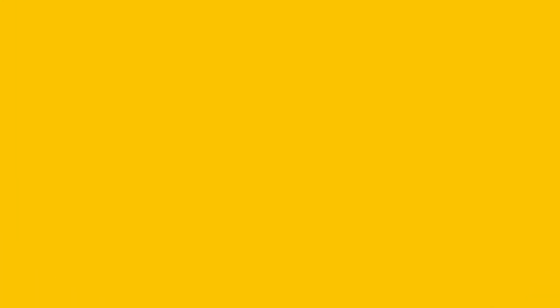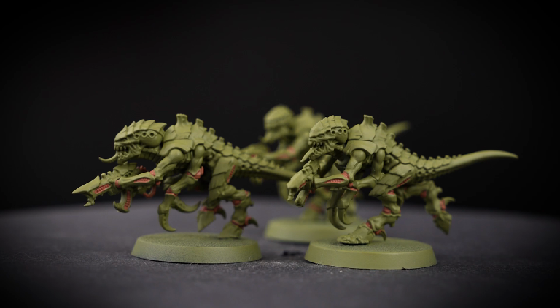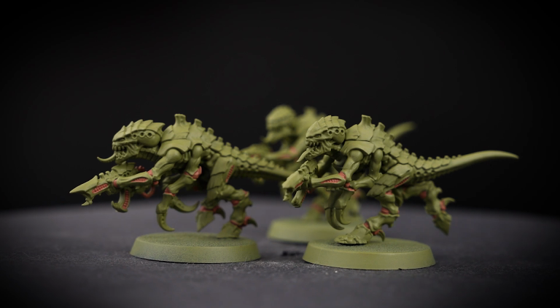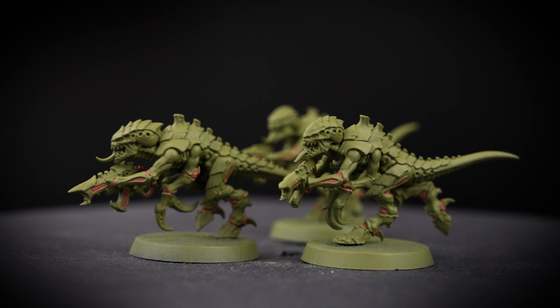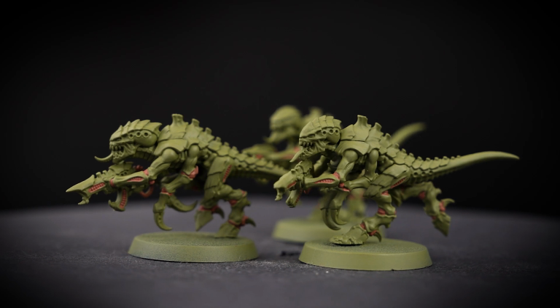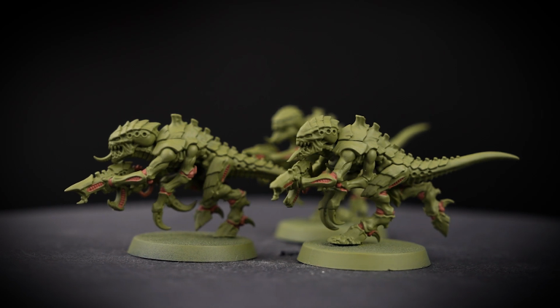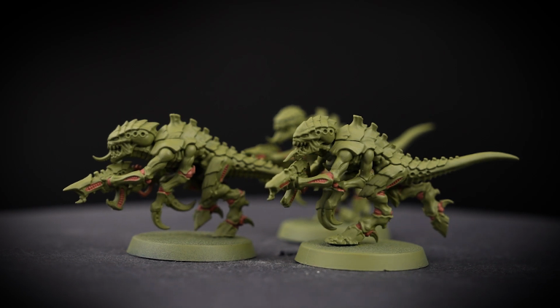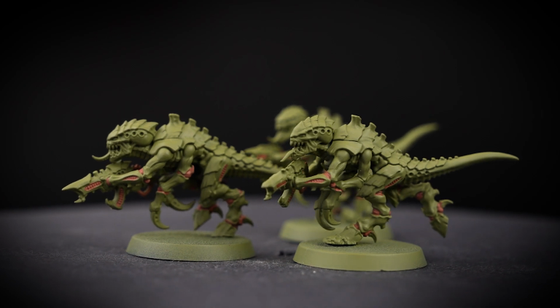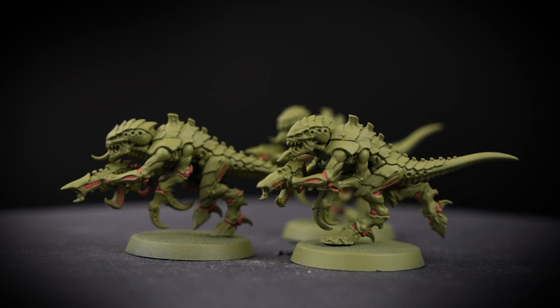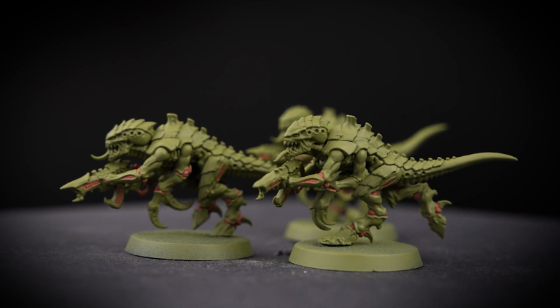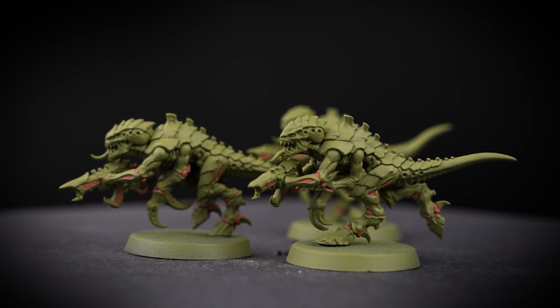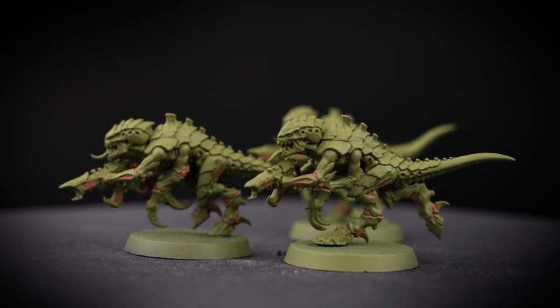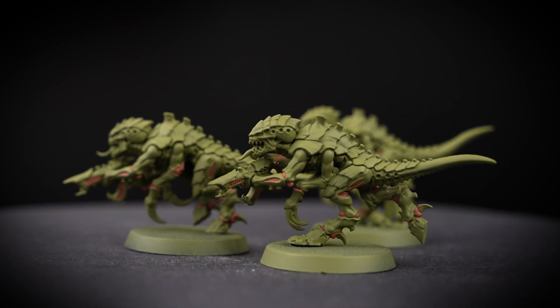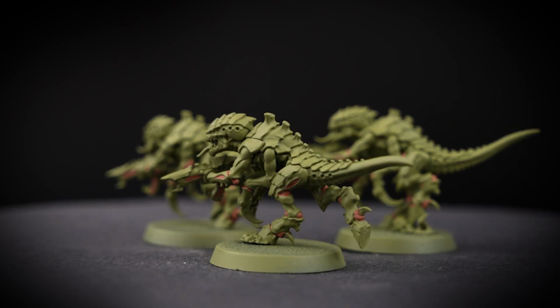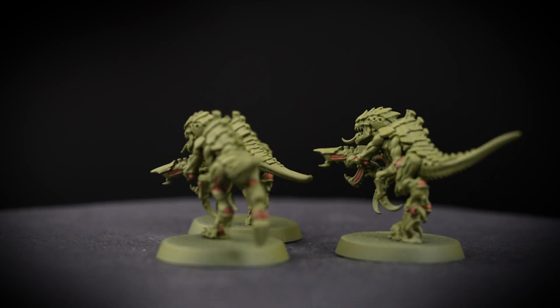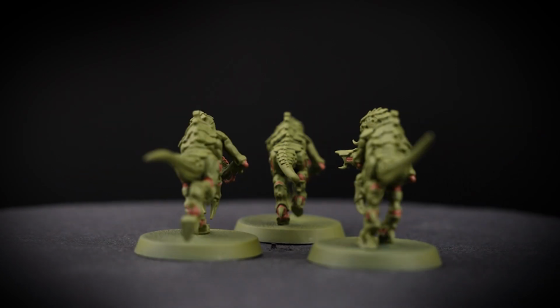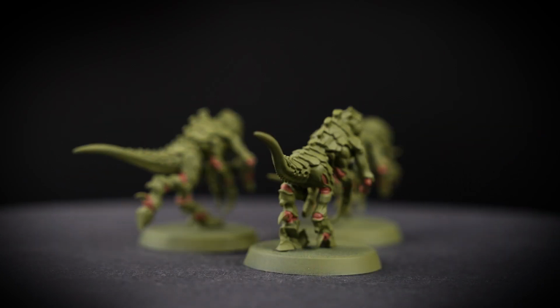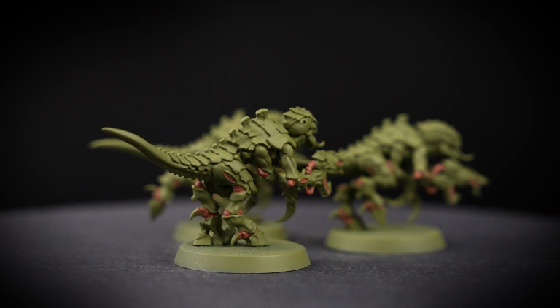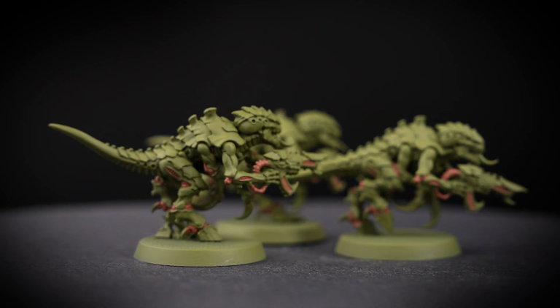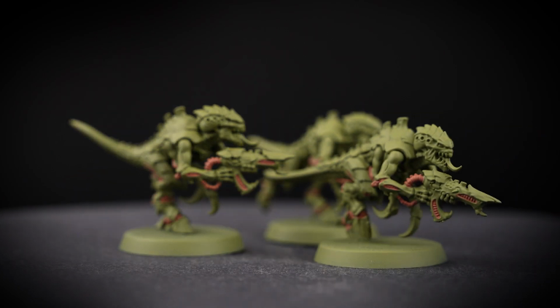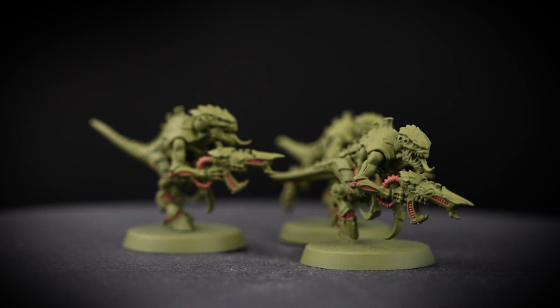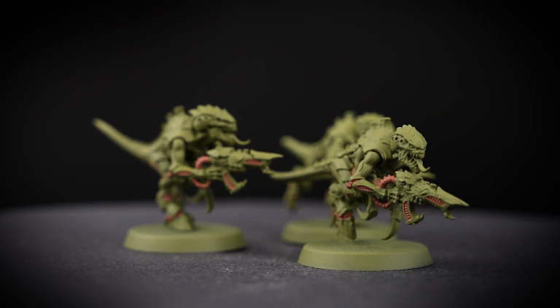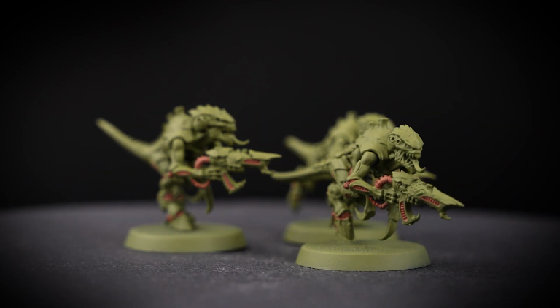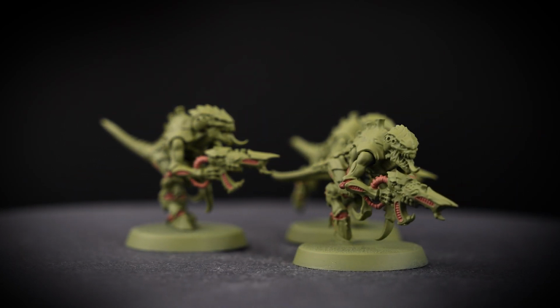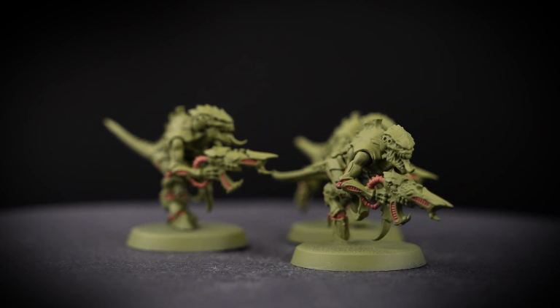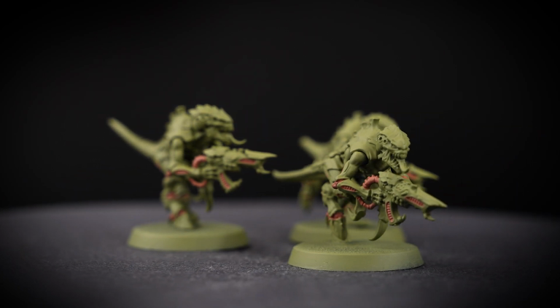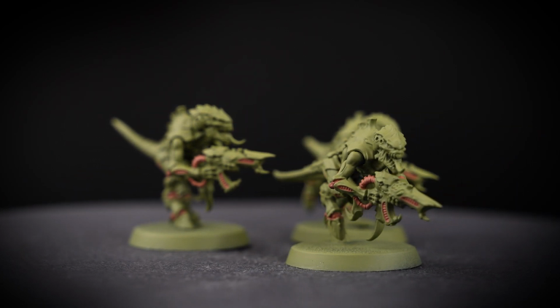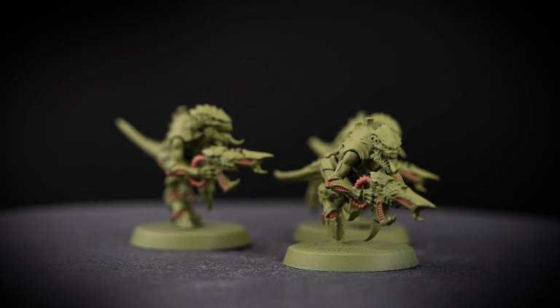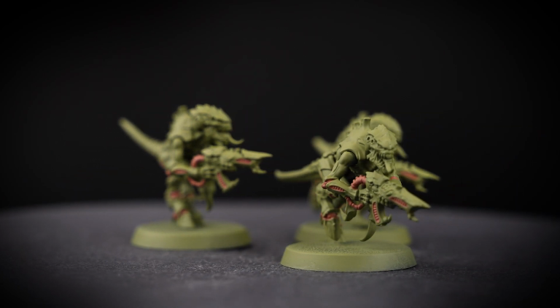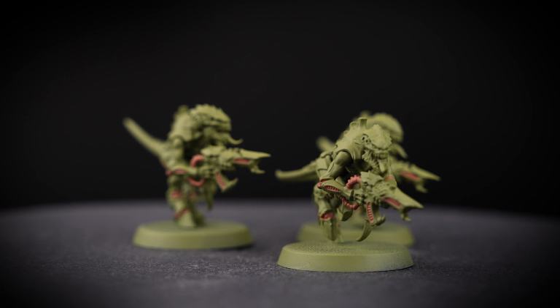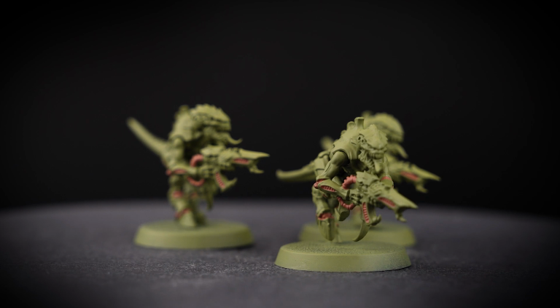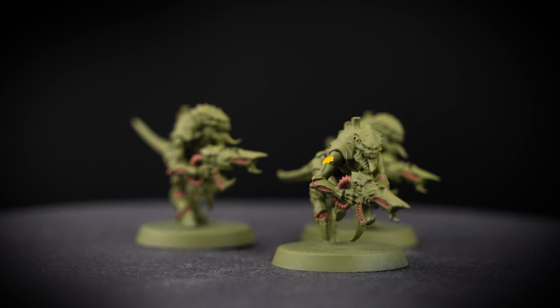We'll just need a few thin coats, so work in a production line, just like we did for the base coat.